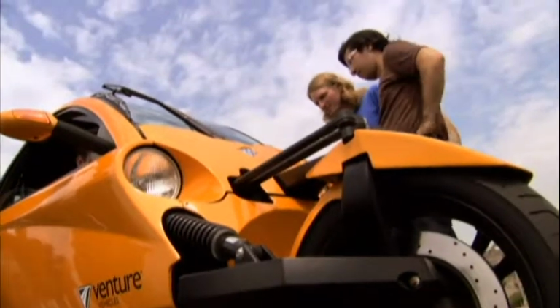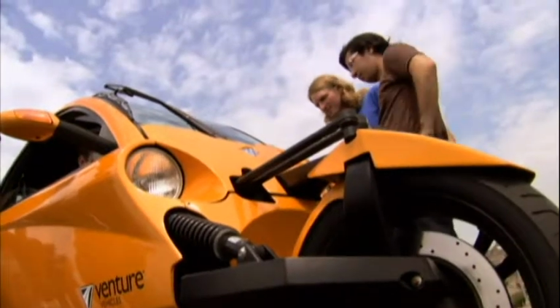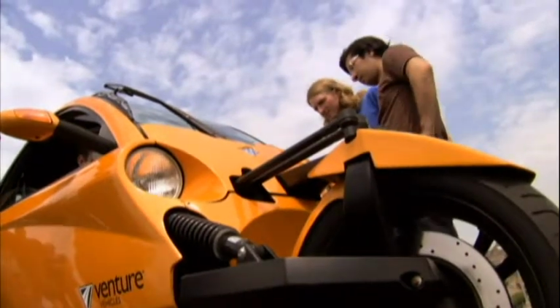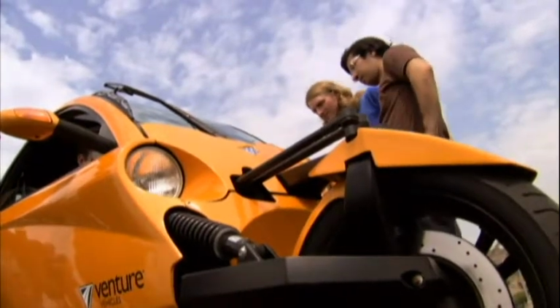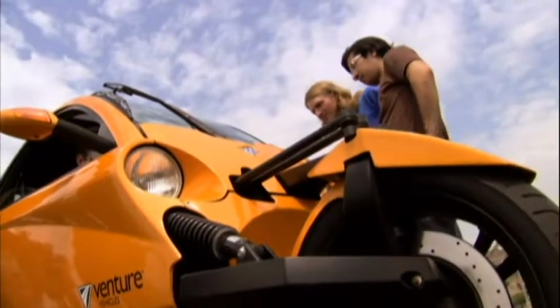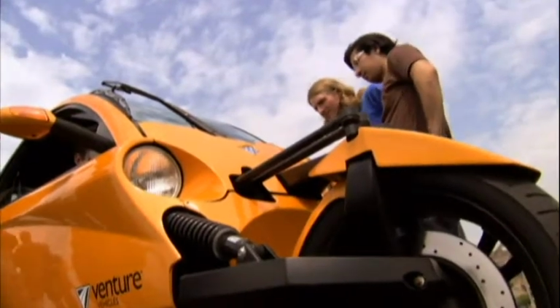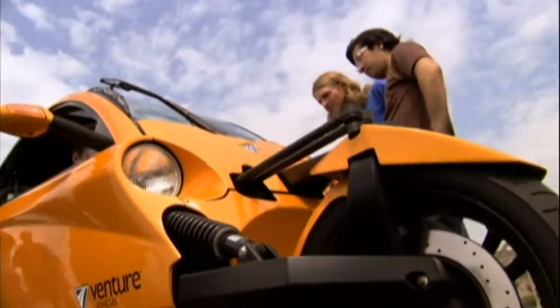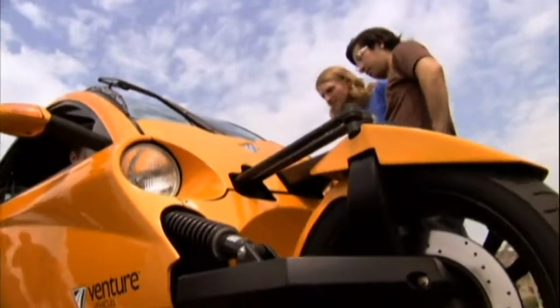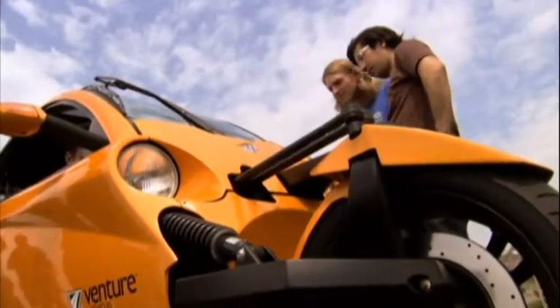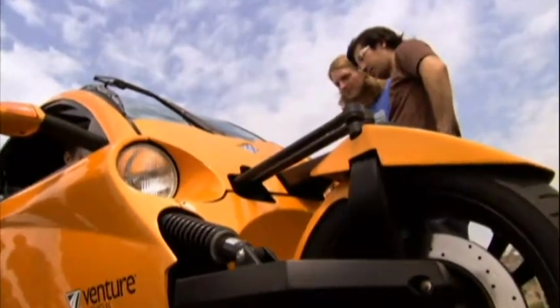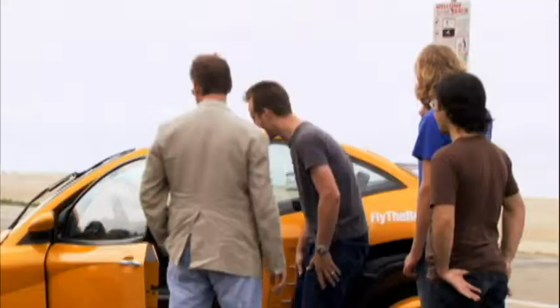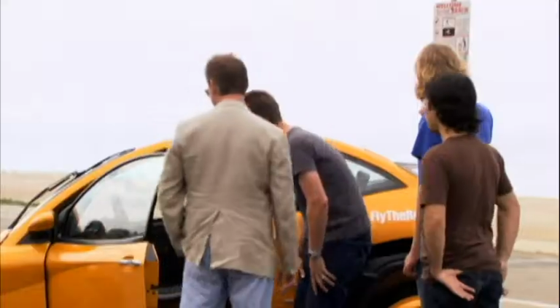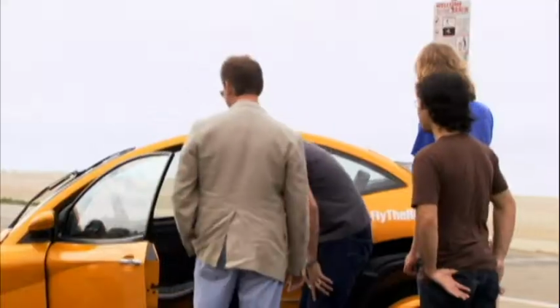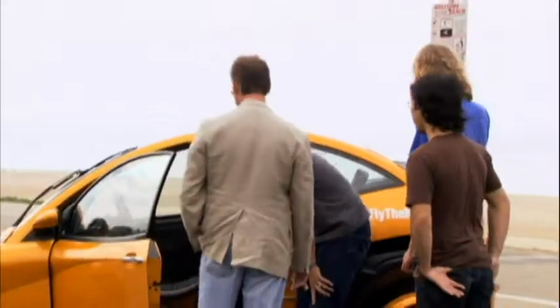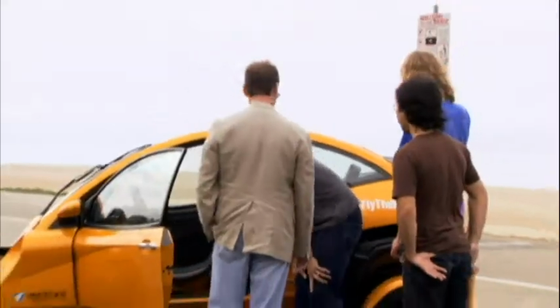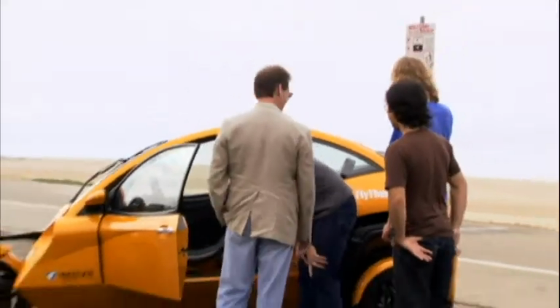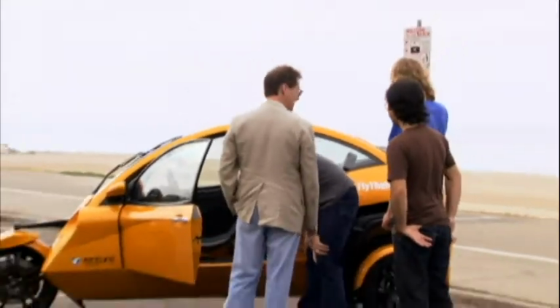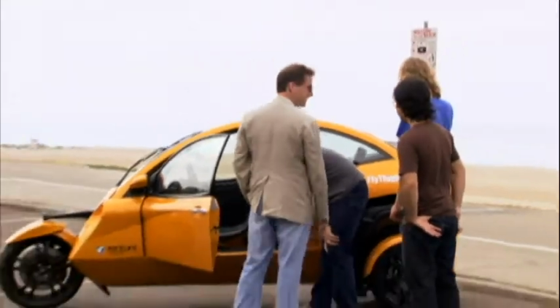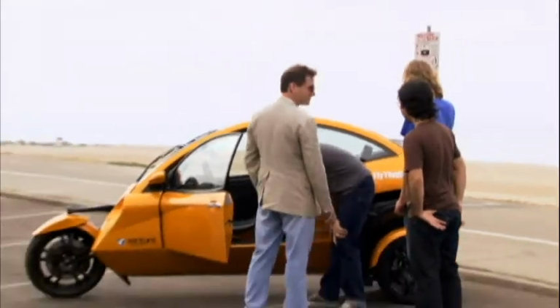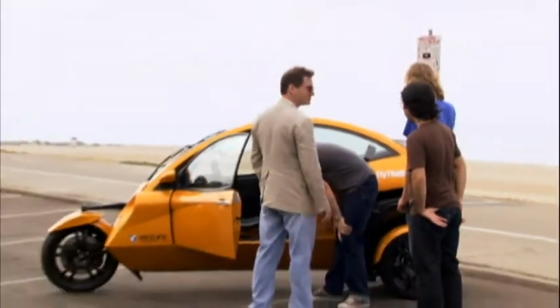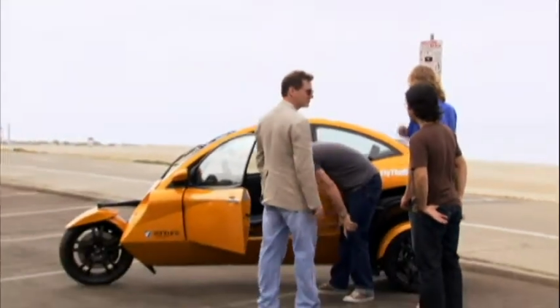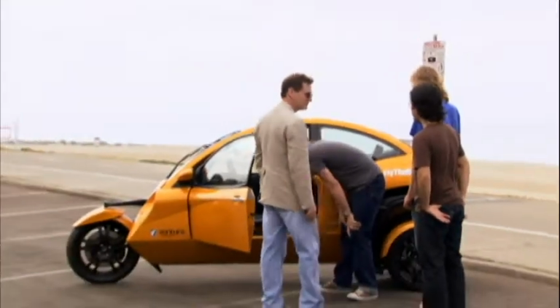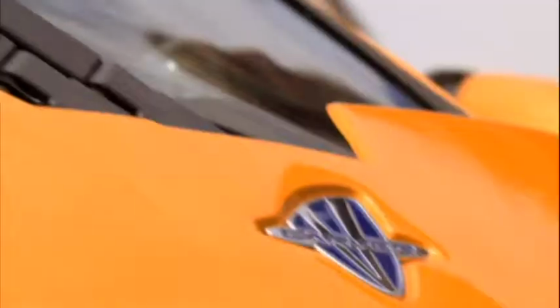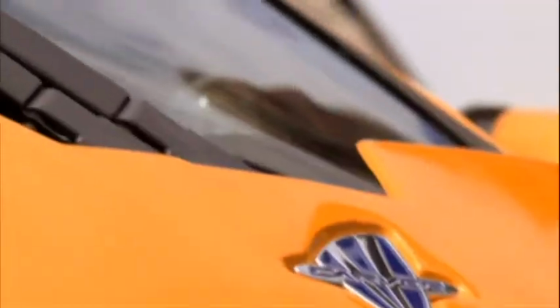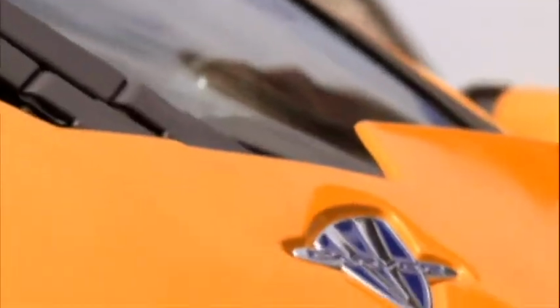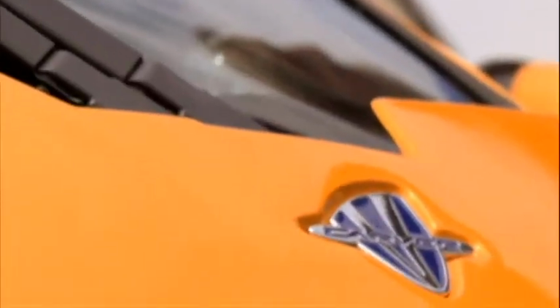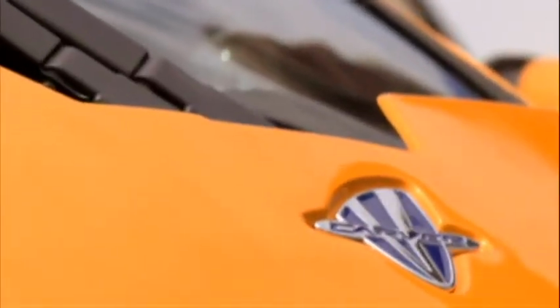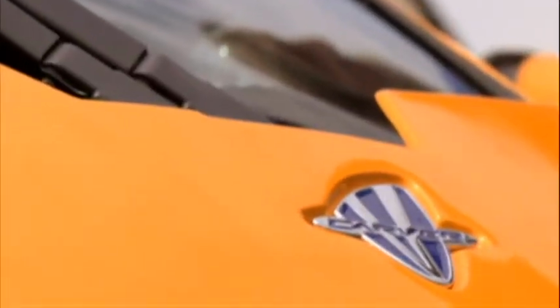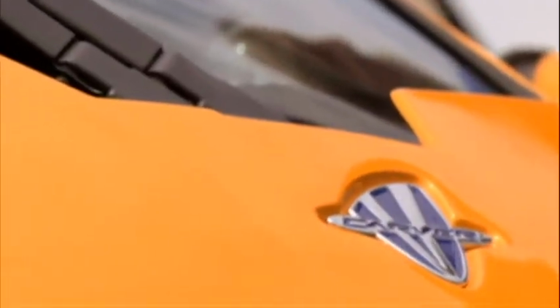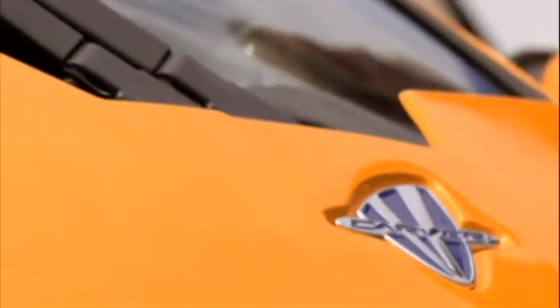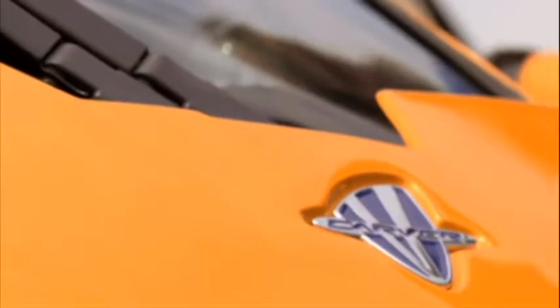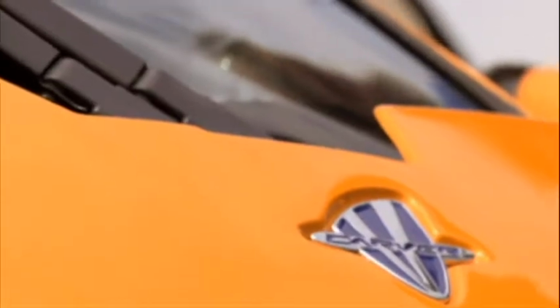It's our only prototype — it's the only one. It's a hand-built vehicle.